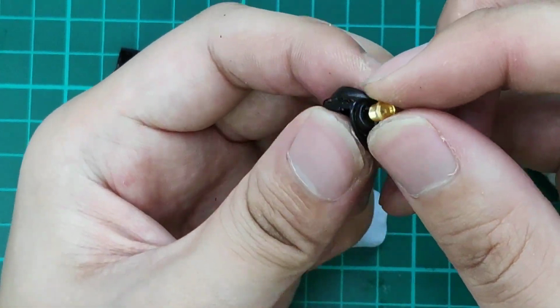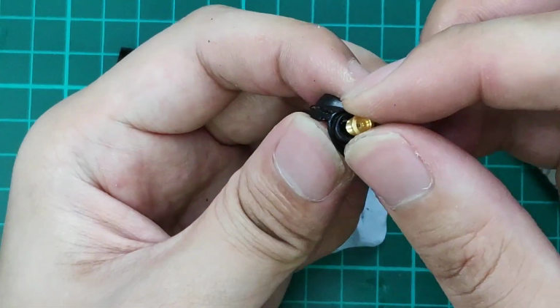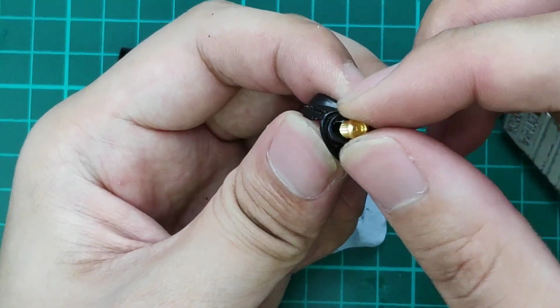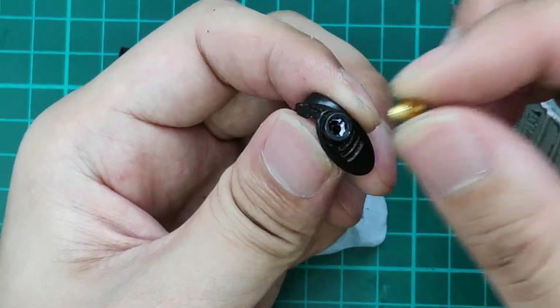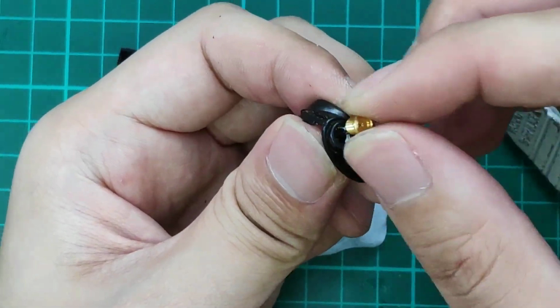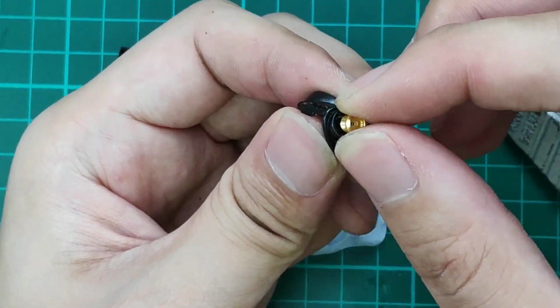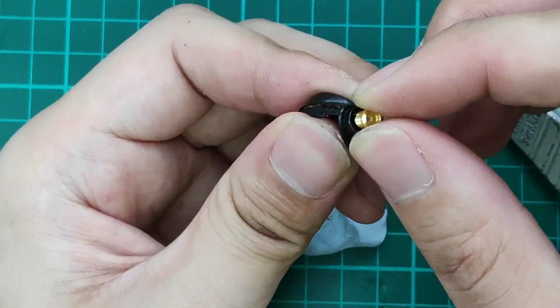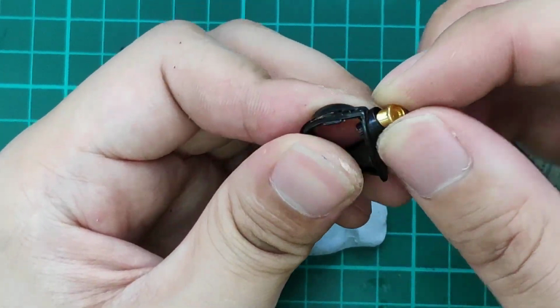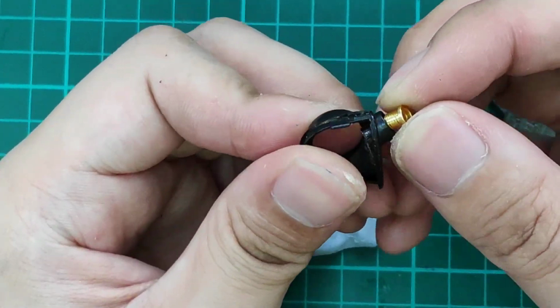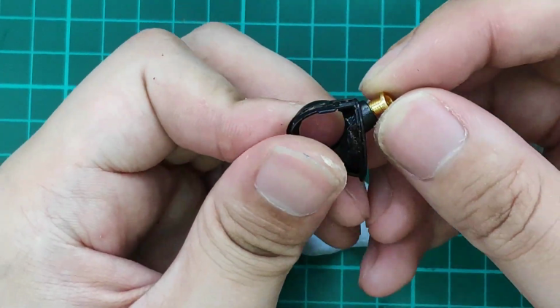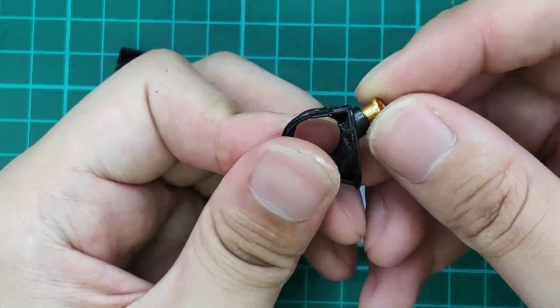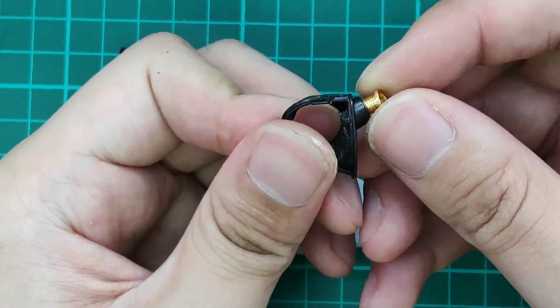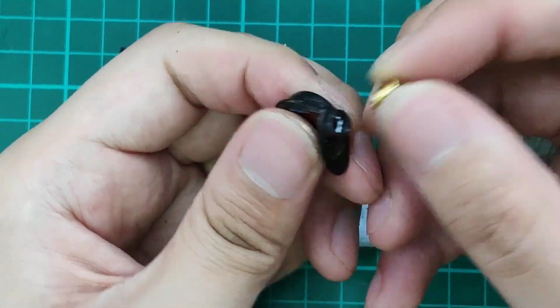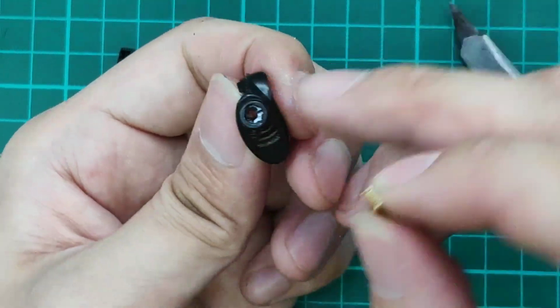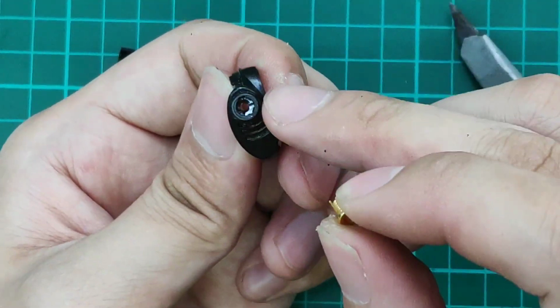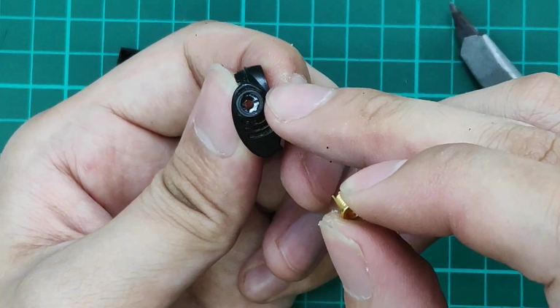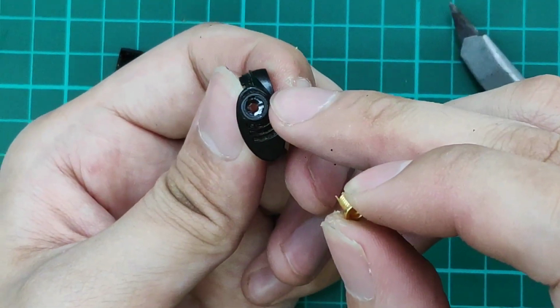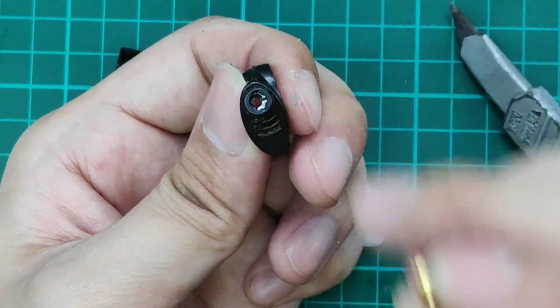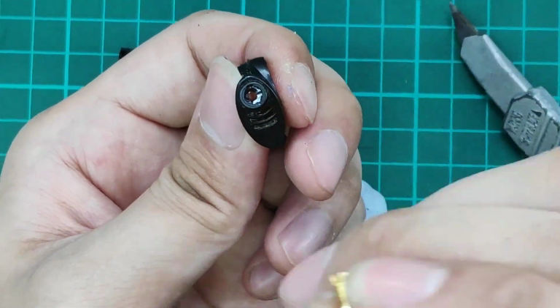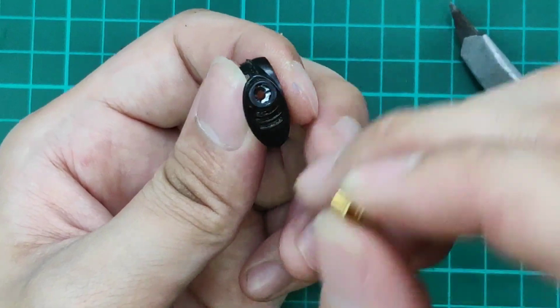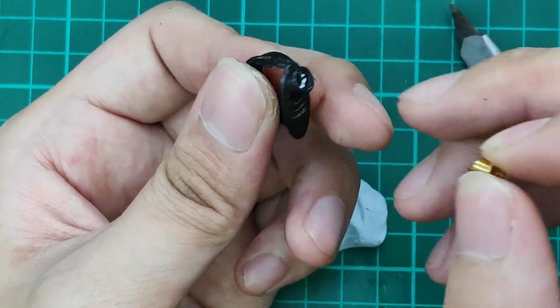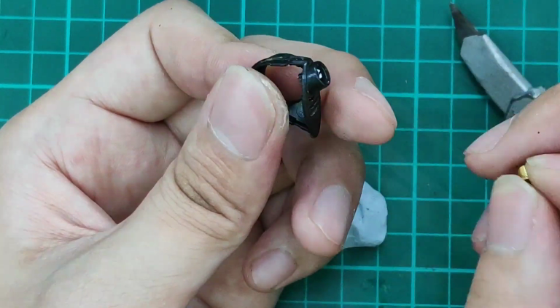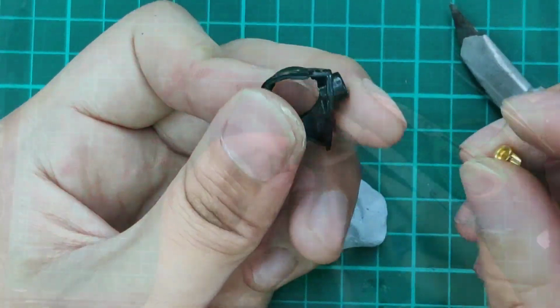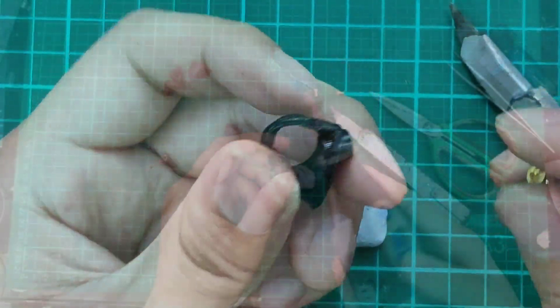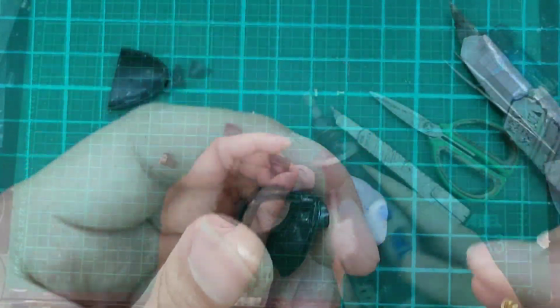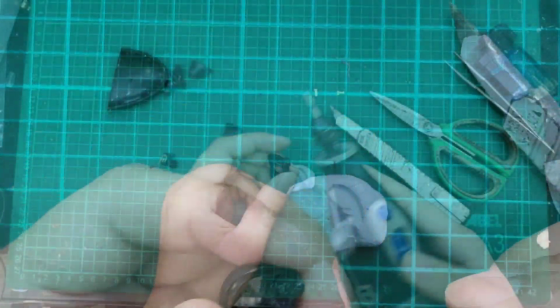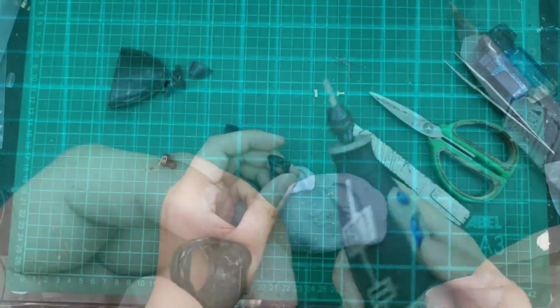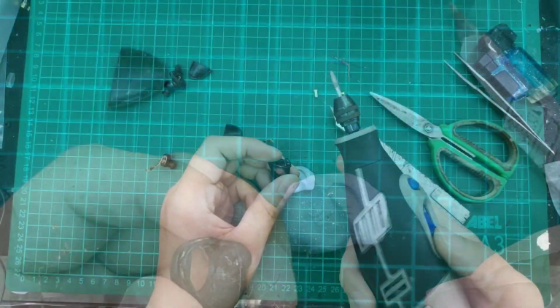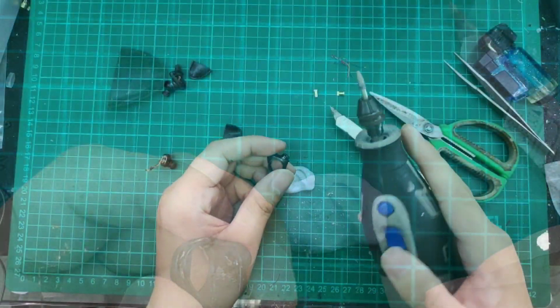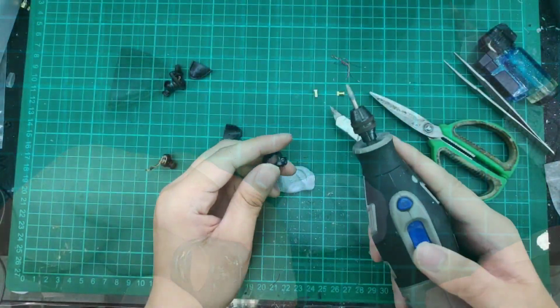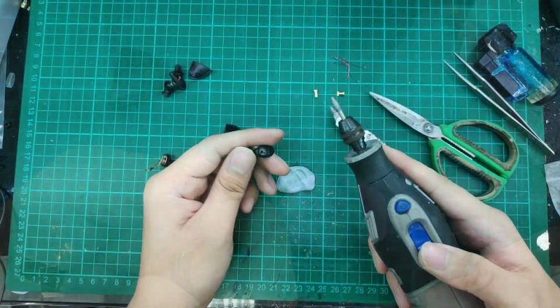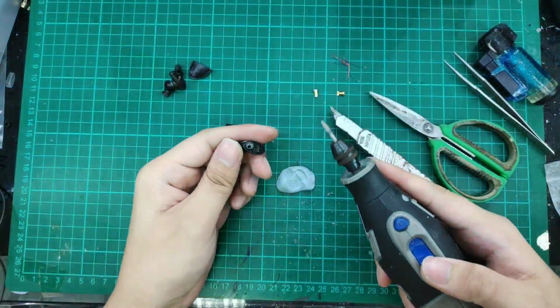Ideally it will go in here, but because the hole is too small, we have to enlarge it. So we use a drill here.